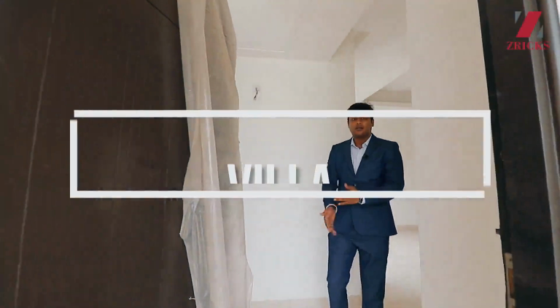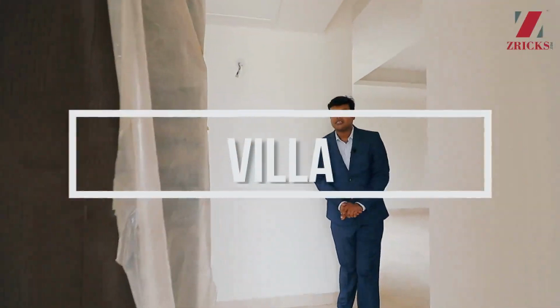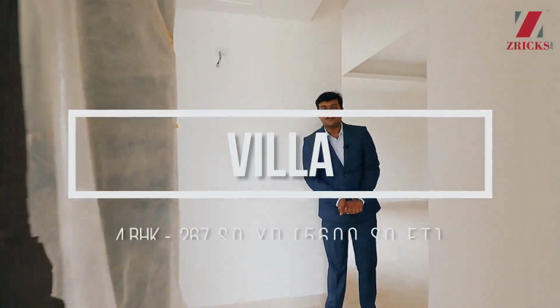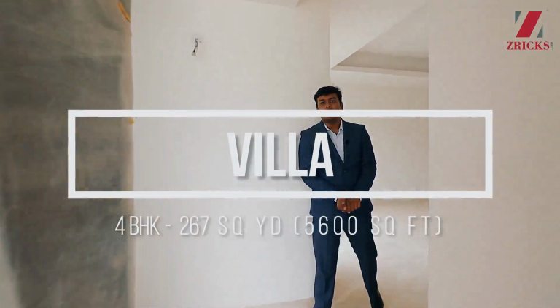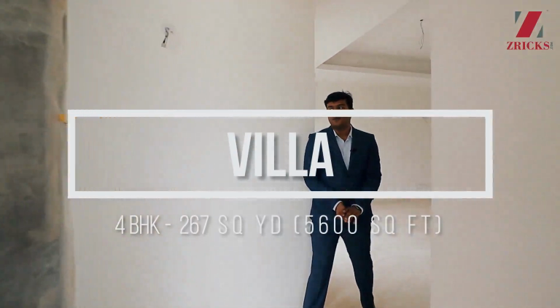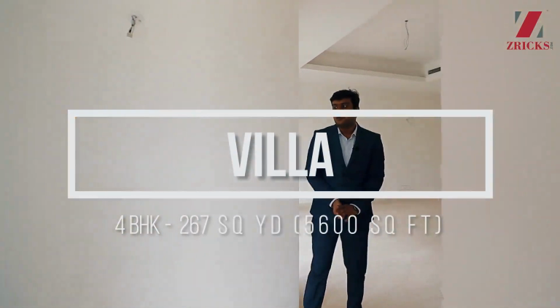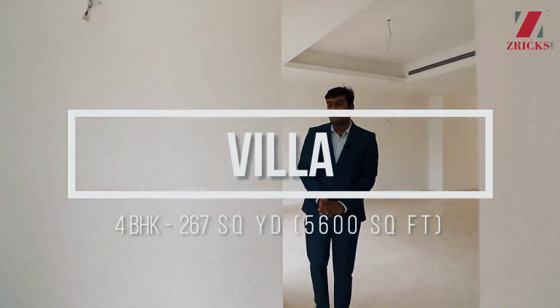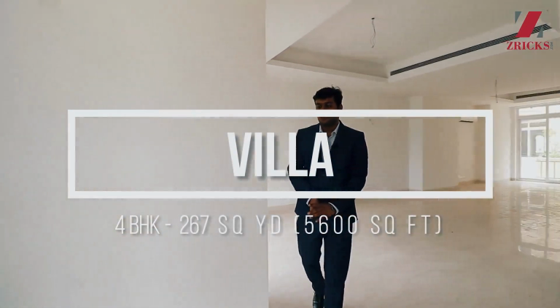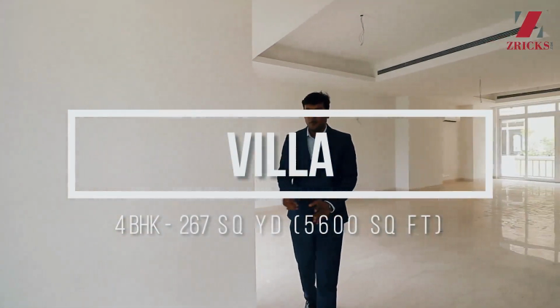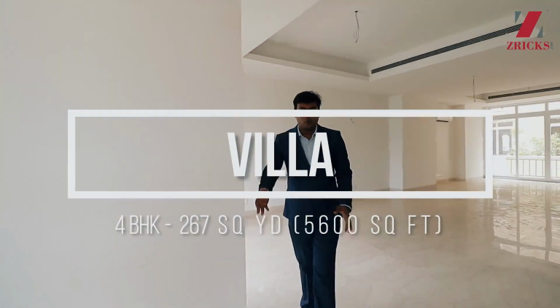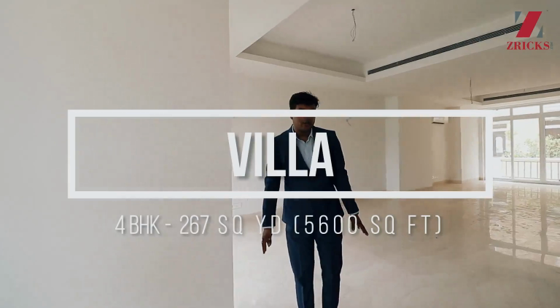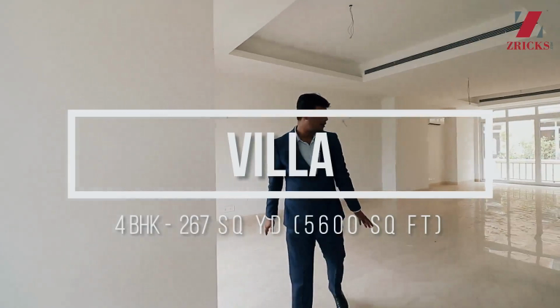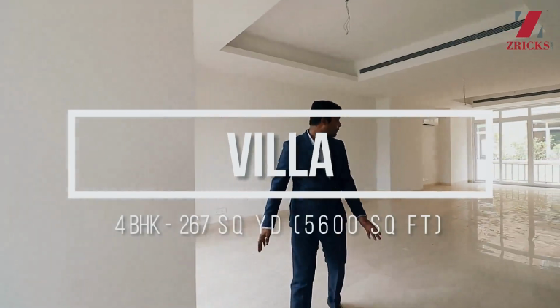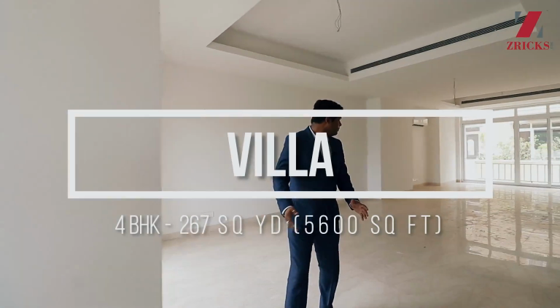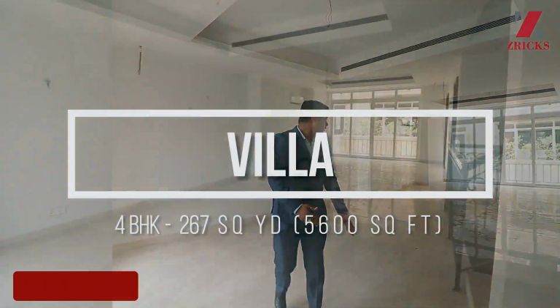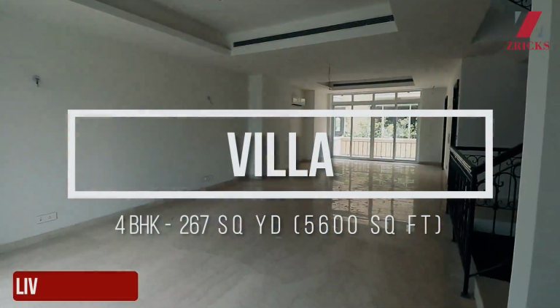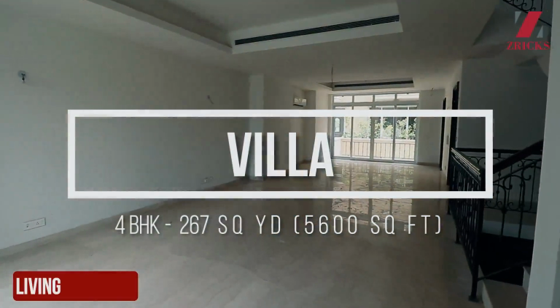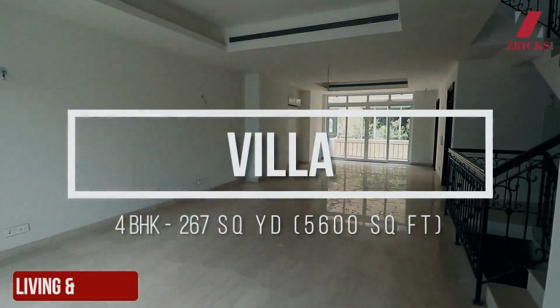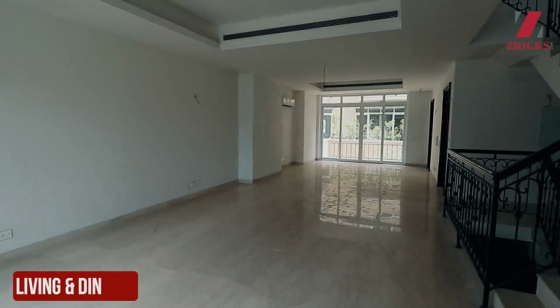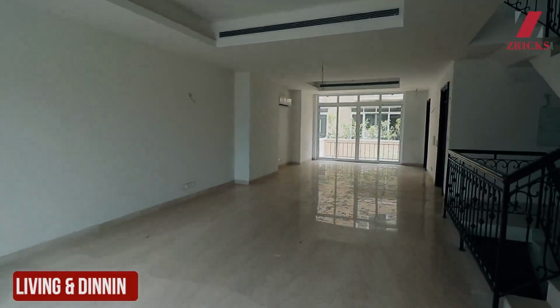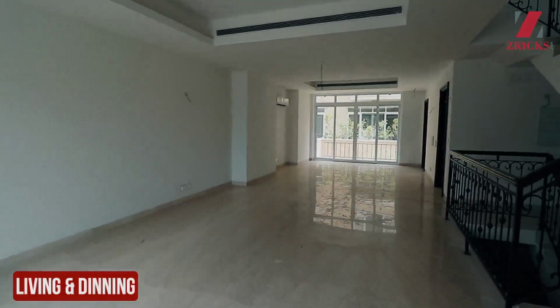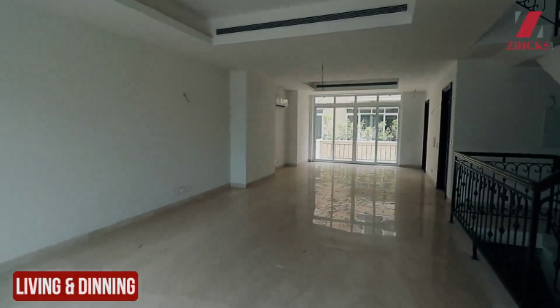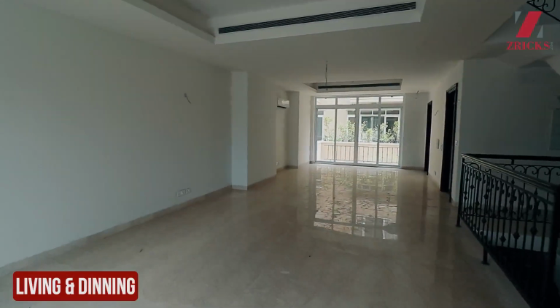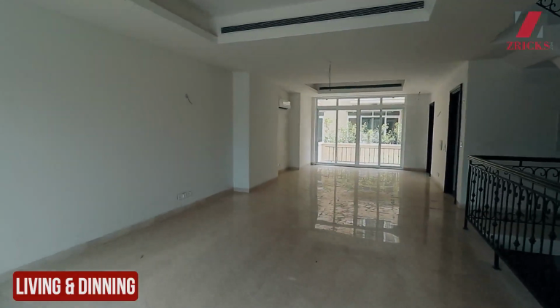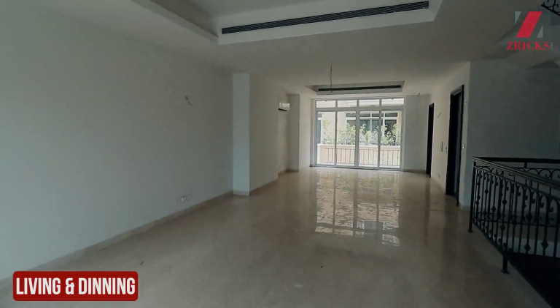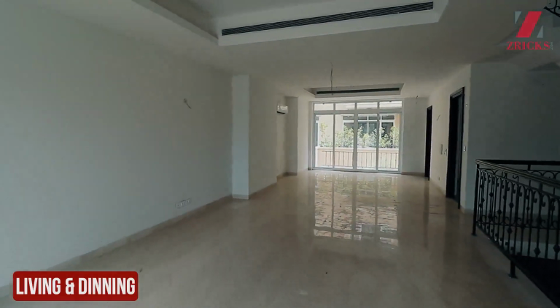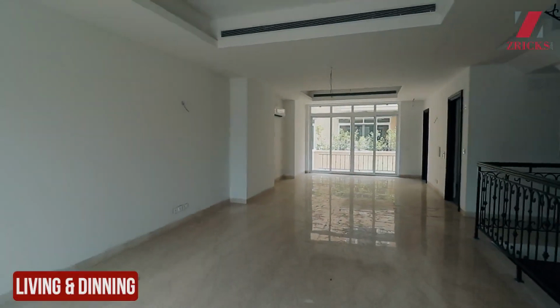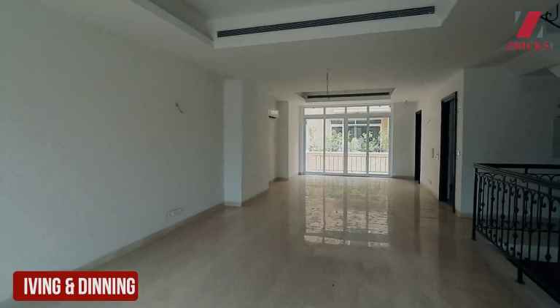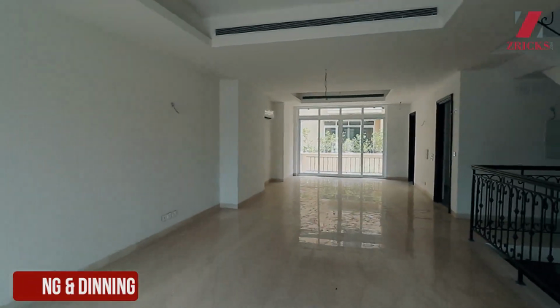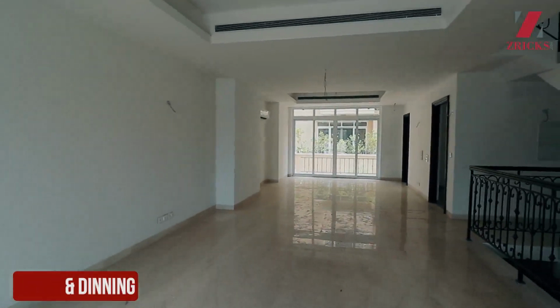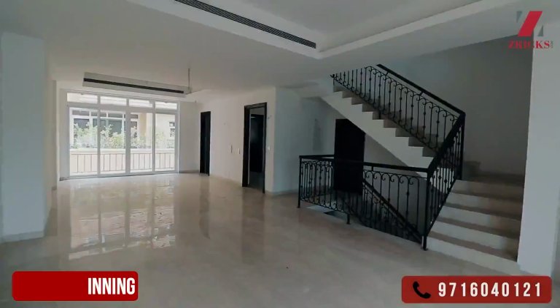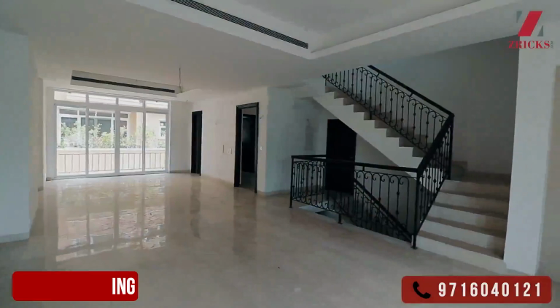As we enter the villa, you have a foyer, then it's a living, dining — a spacious living dining space.